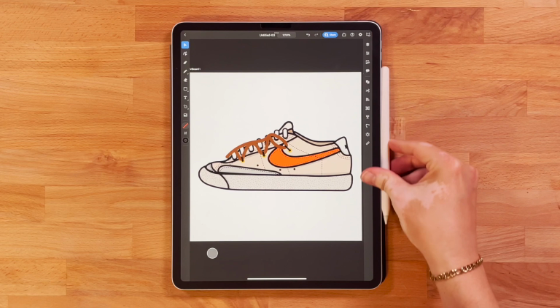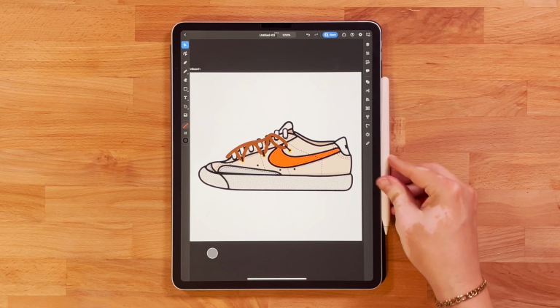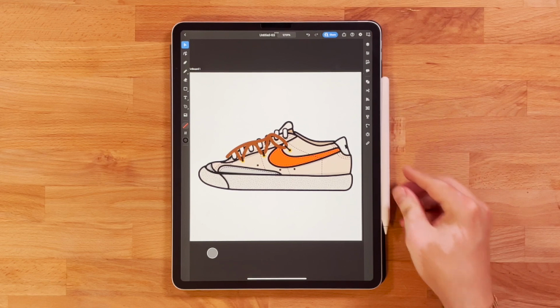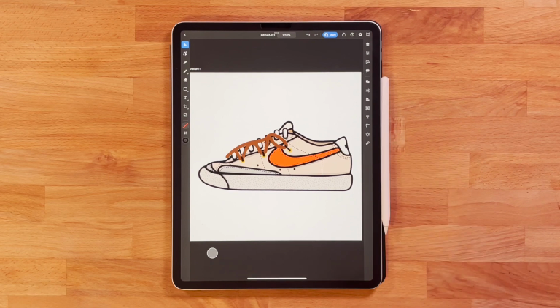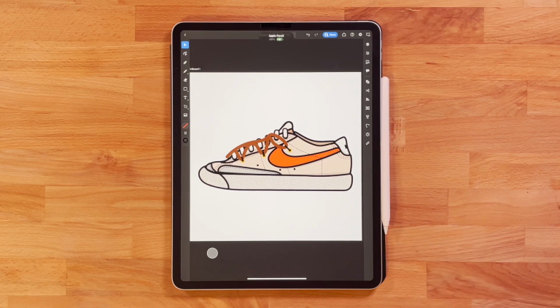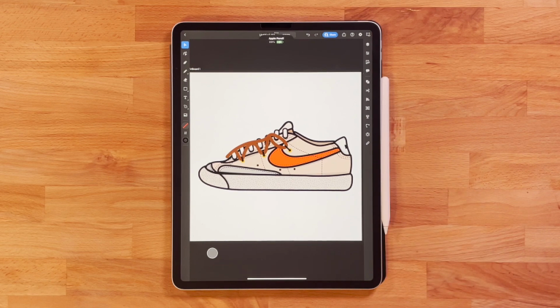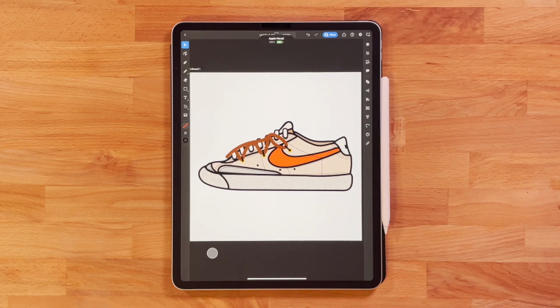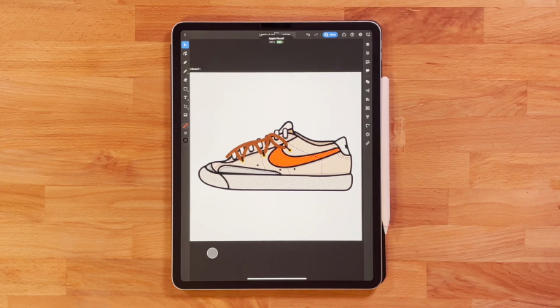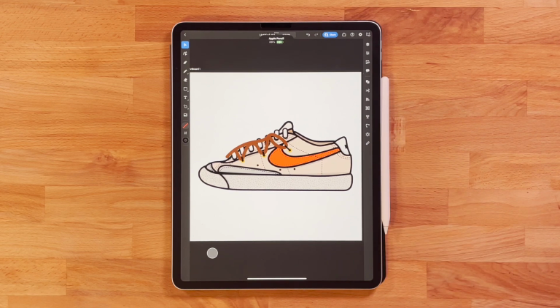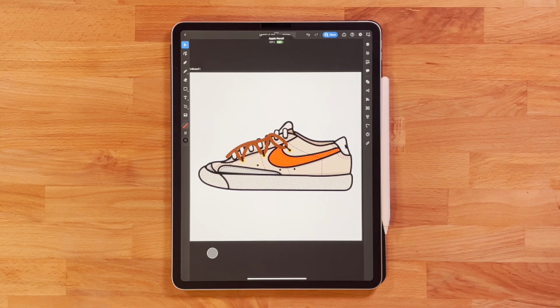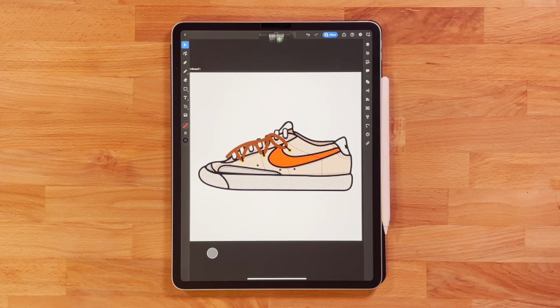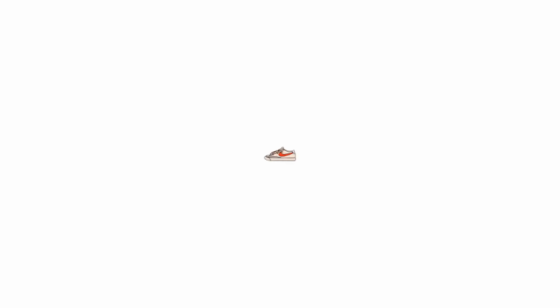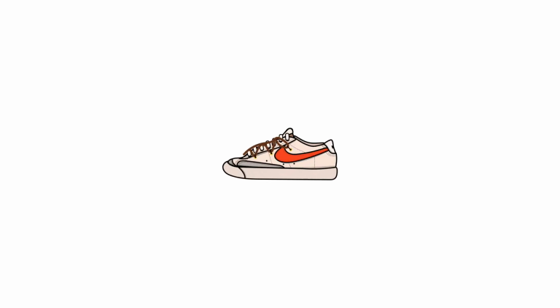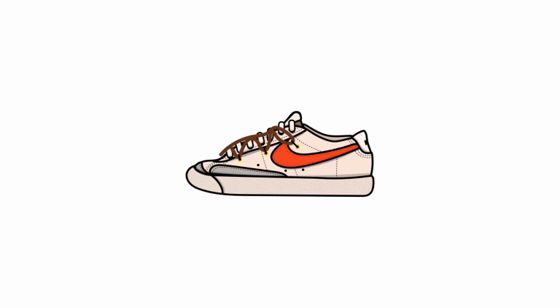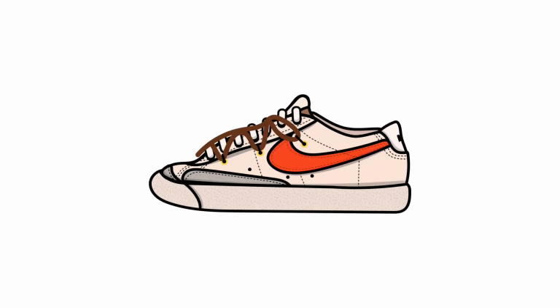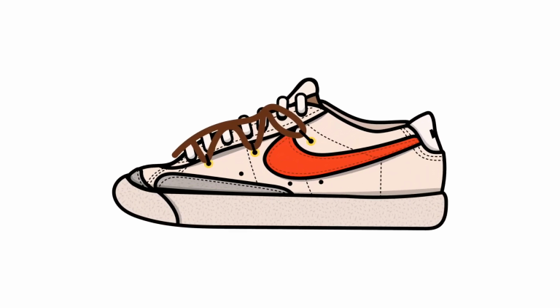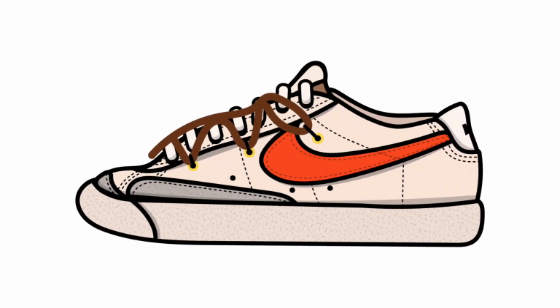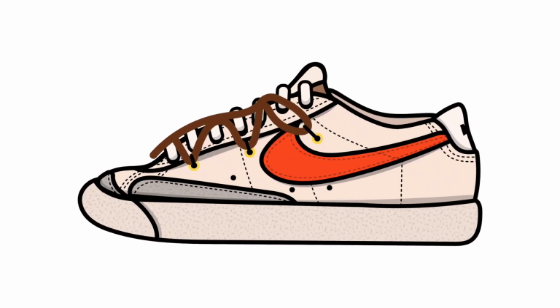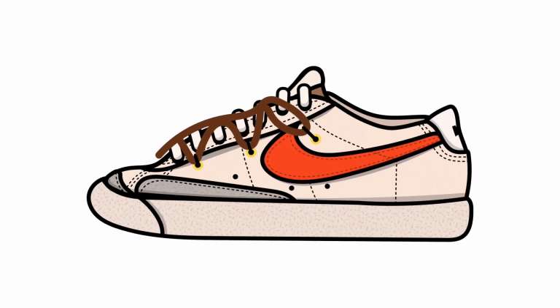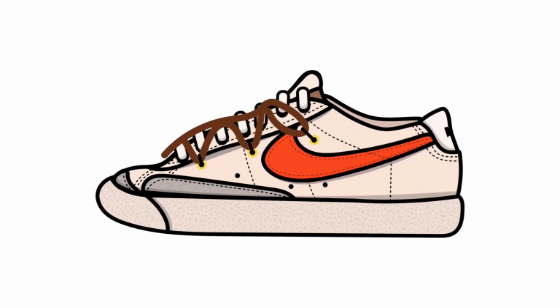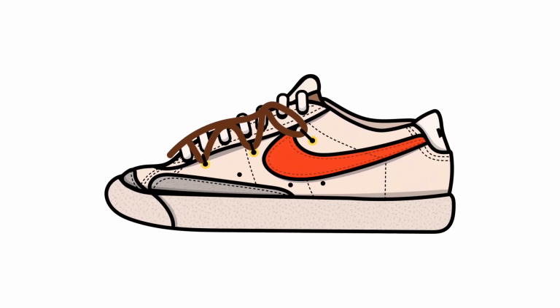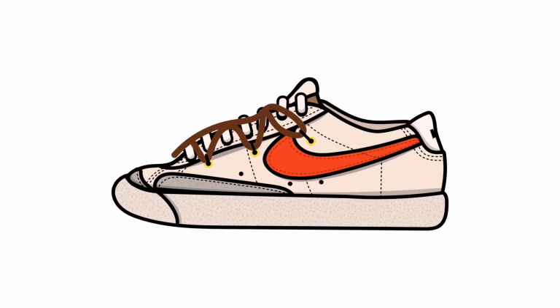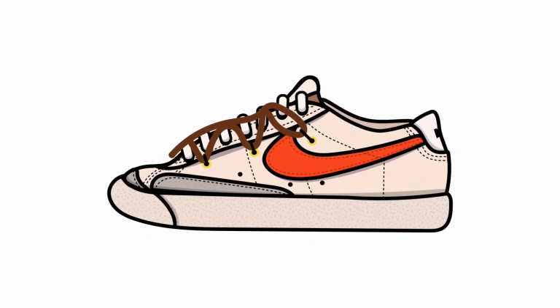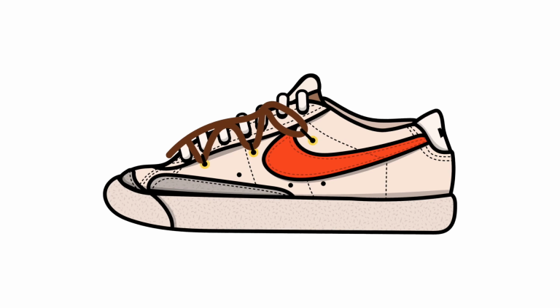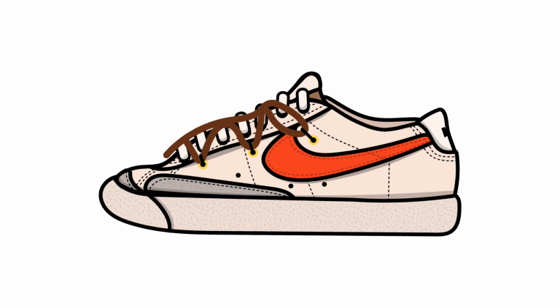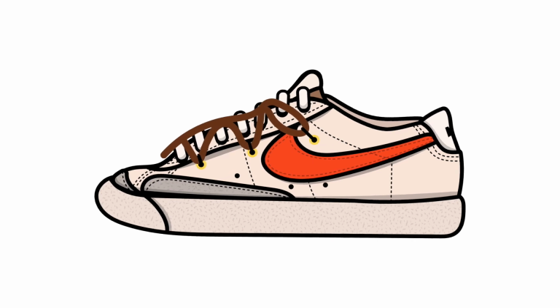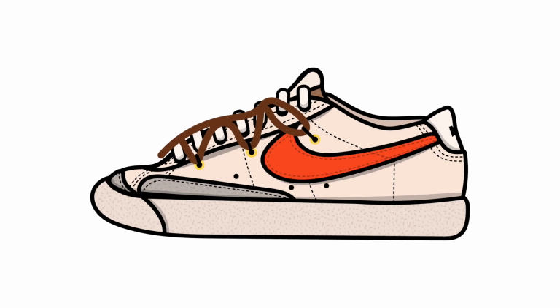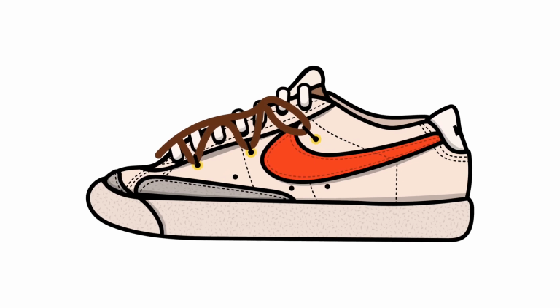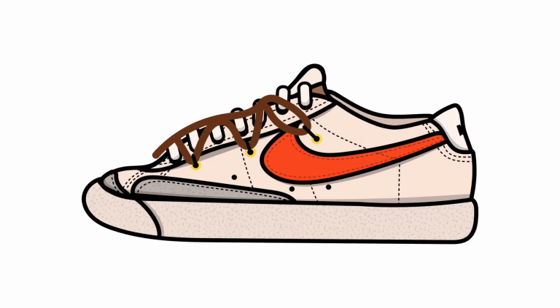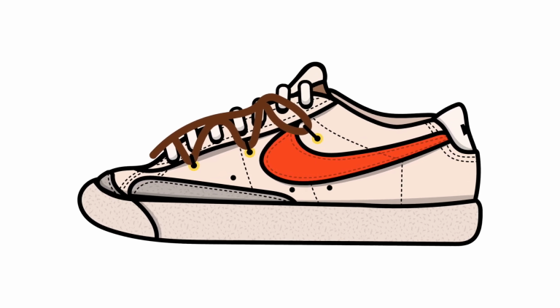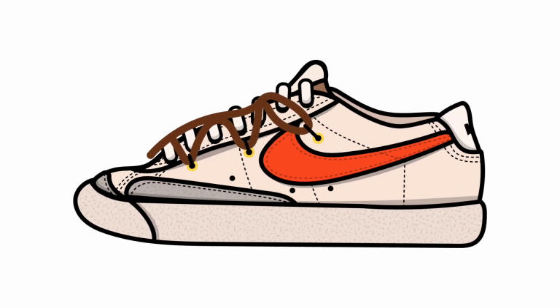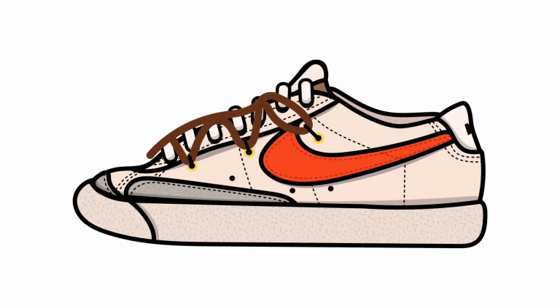Well guys, here it is. I really love how these shoes turned out and I really like how this illustration turned out as well. What do you guys think? Let me know your favorite part in the comments below.